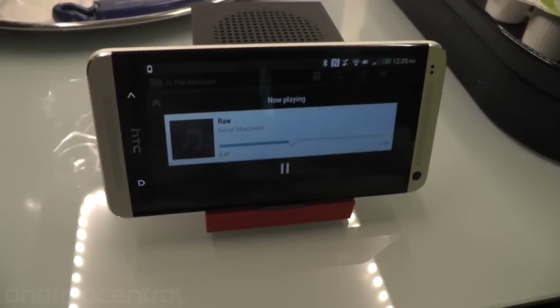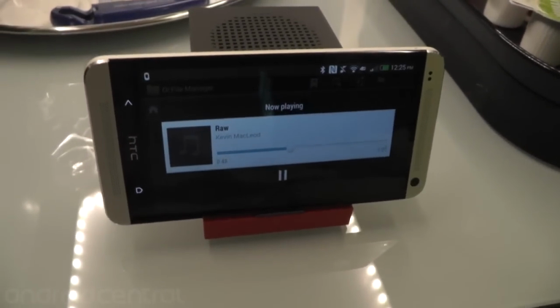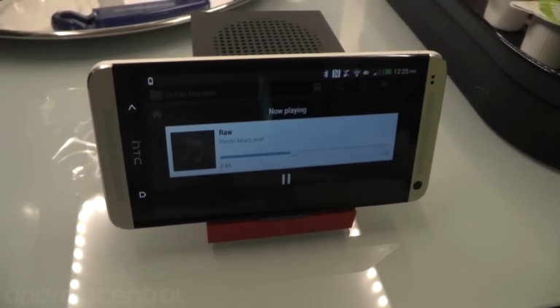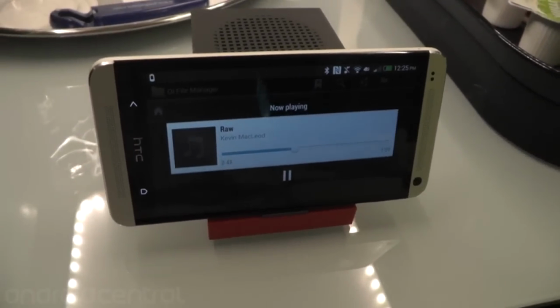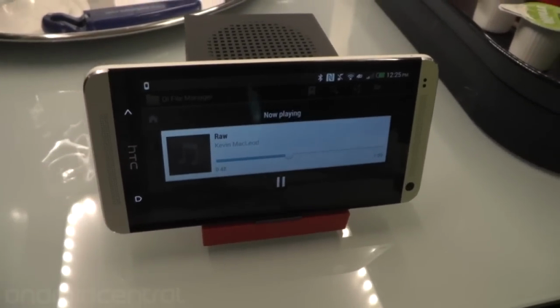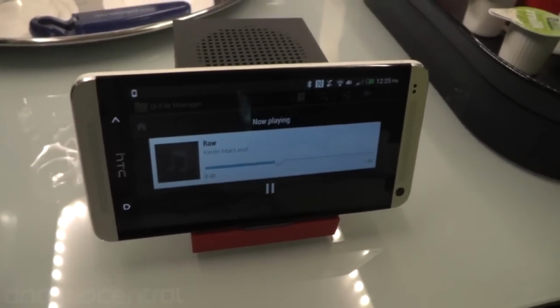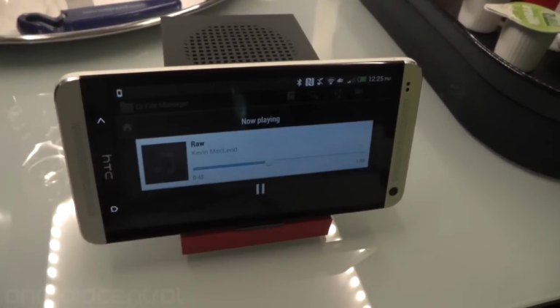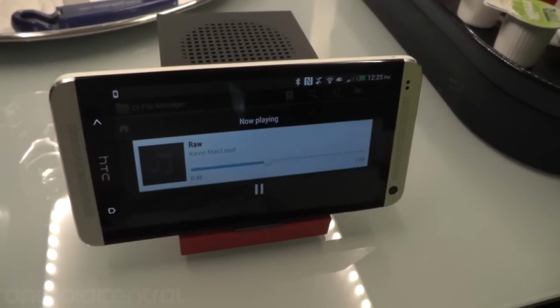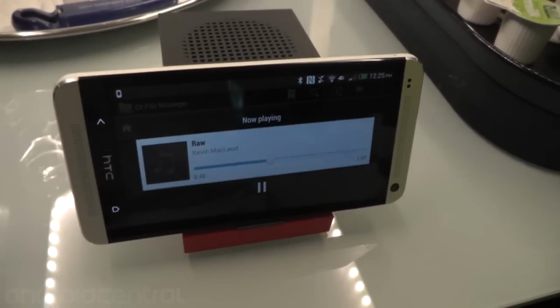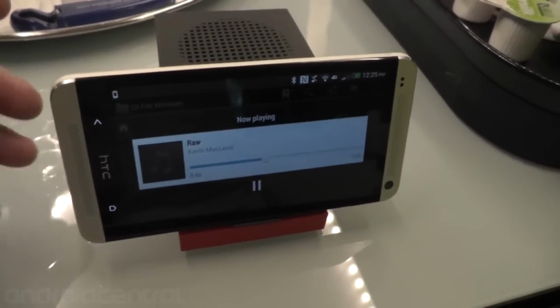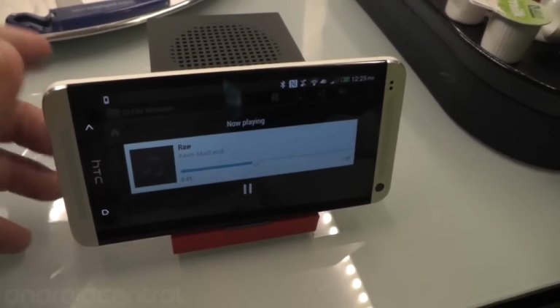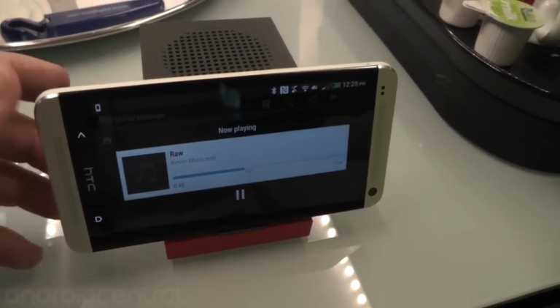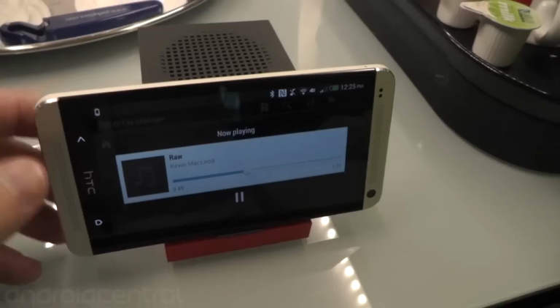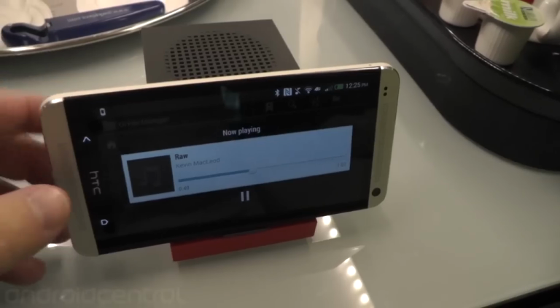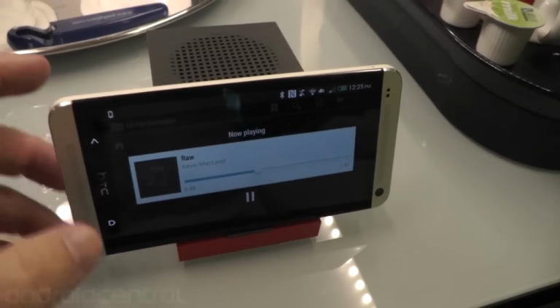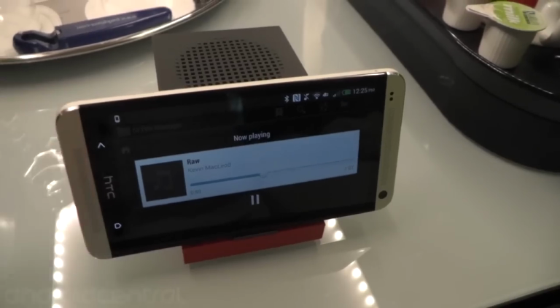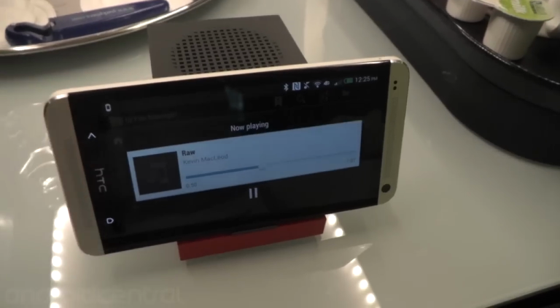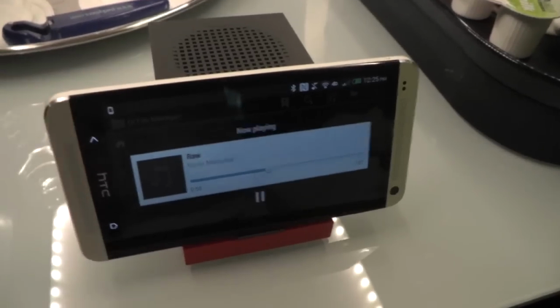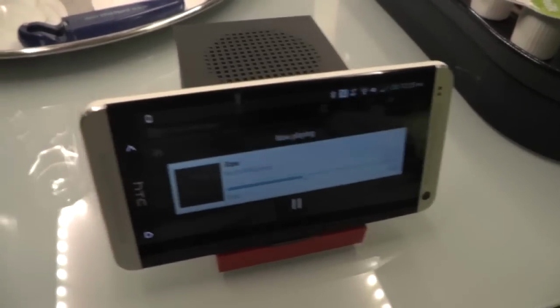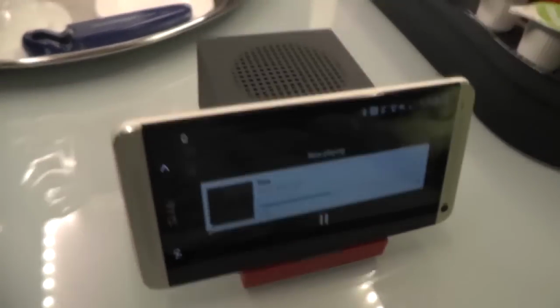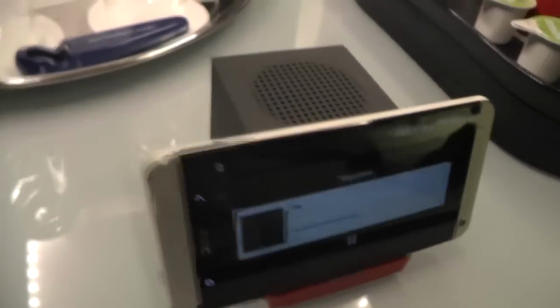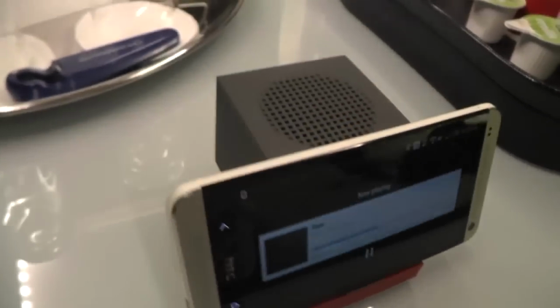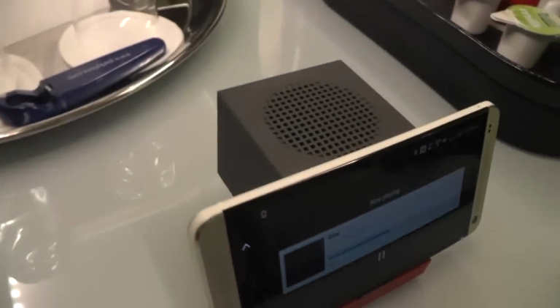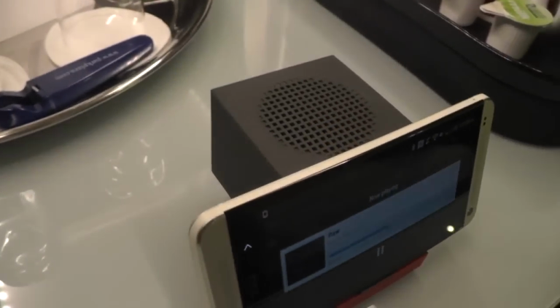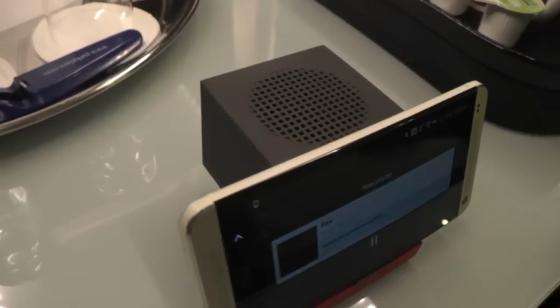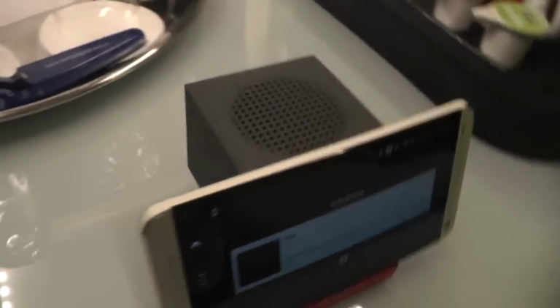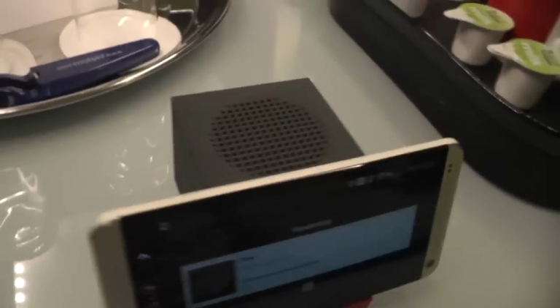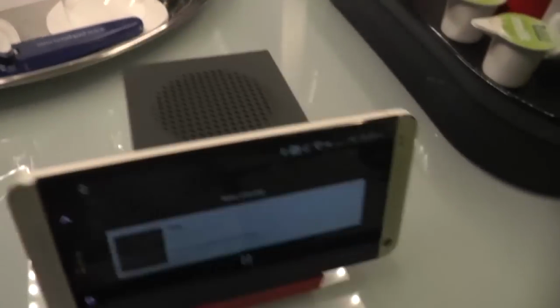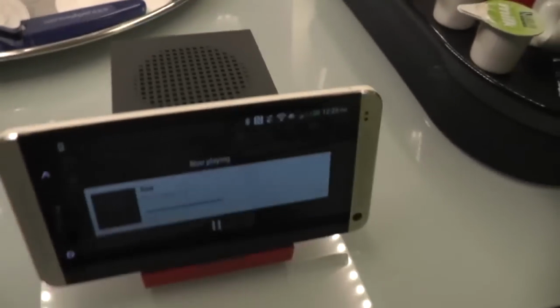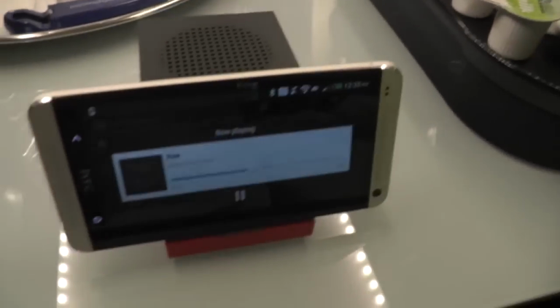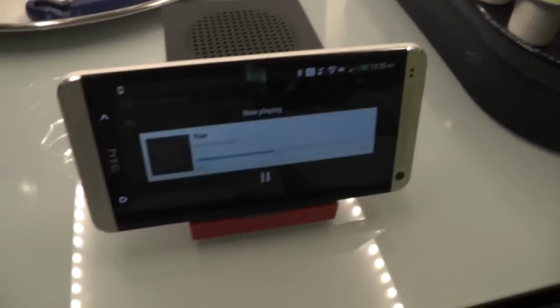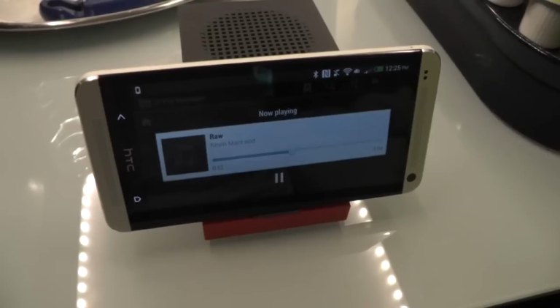So there you go — a very quick look at the BoomBass from HTC.